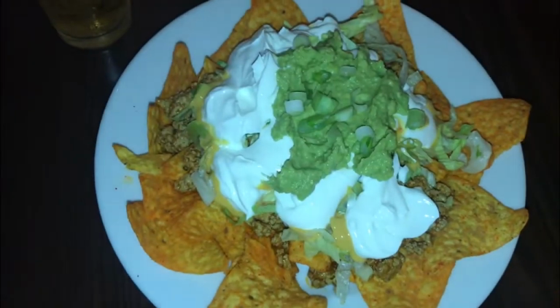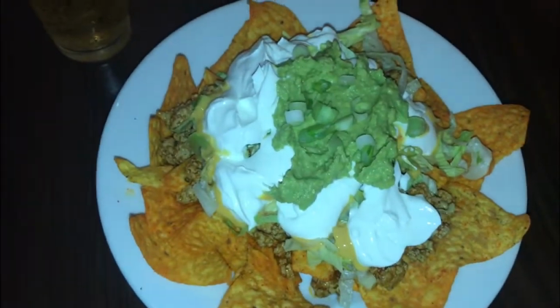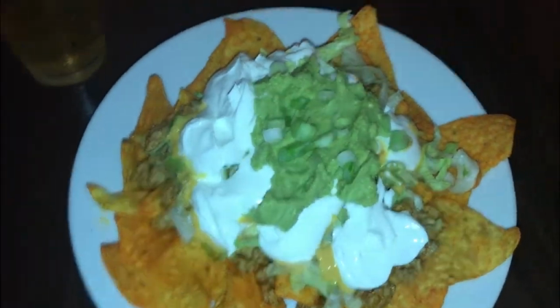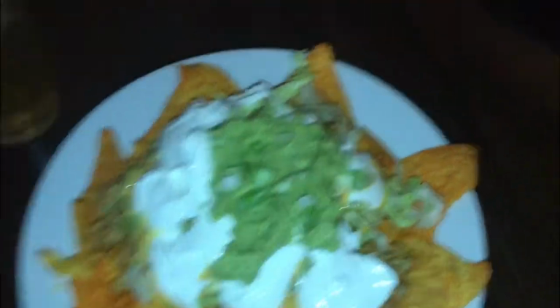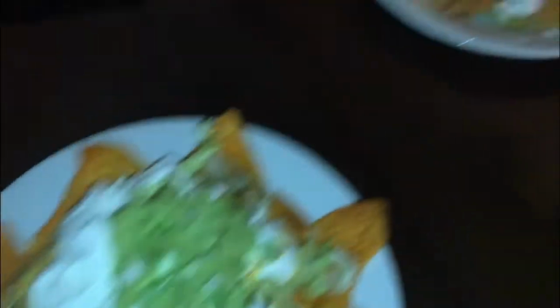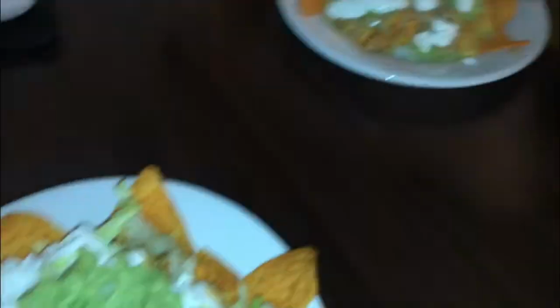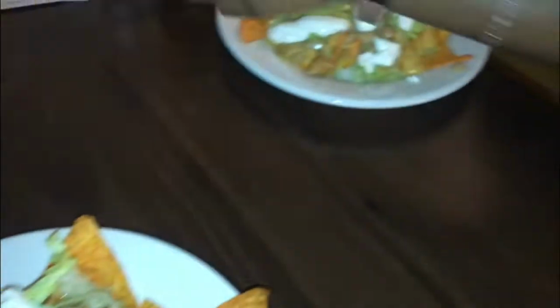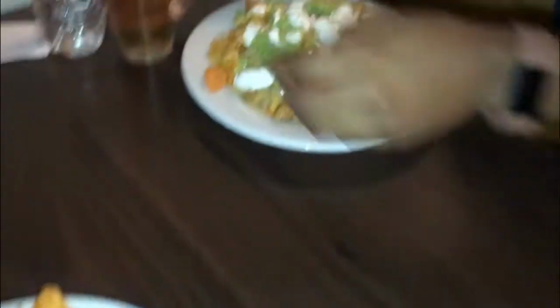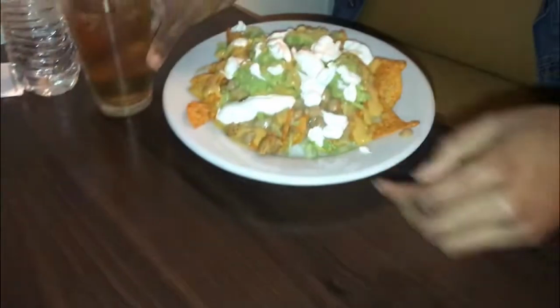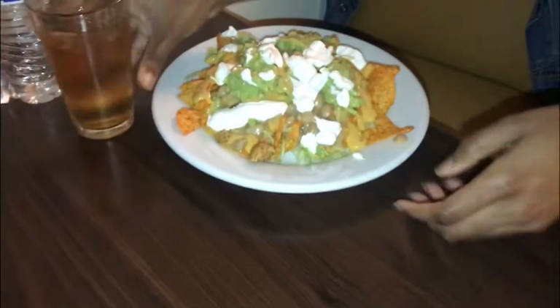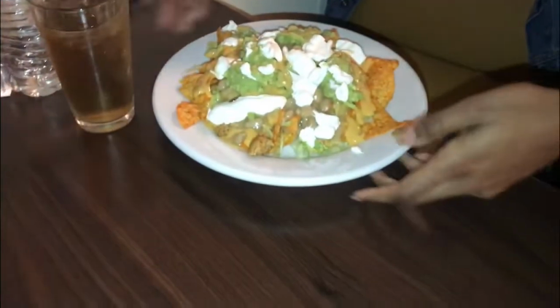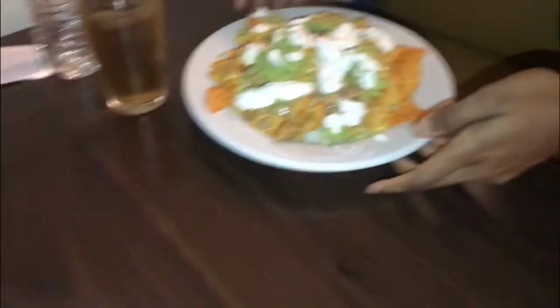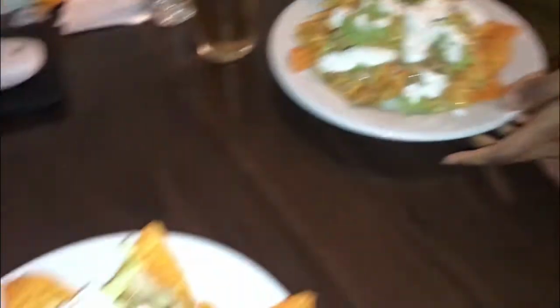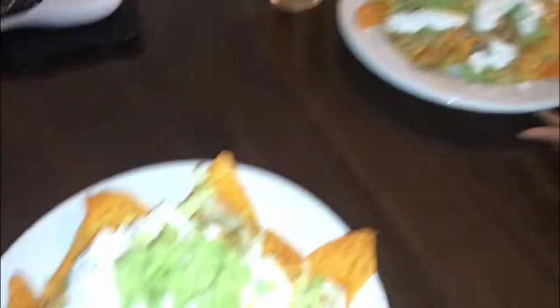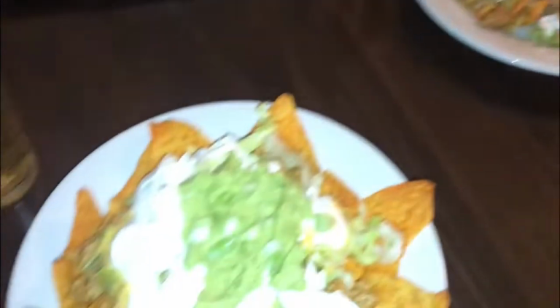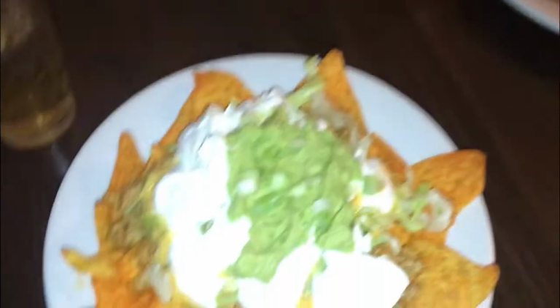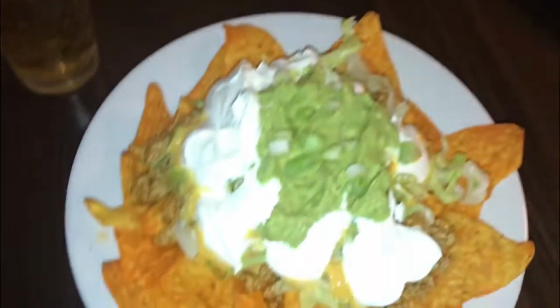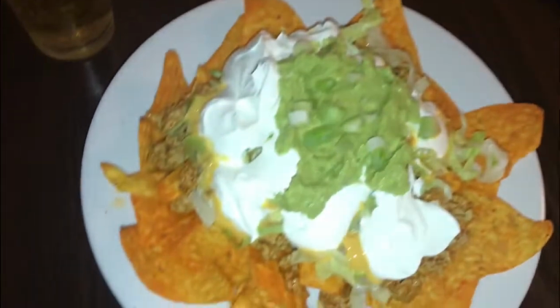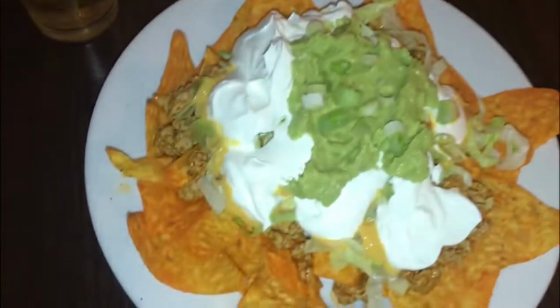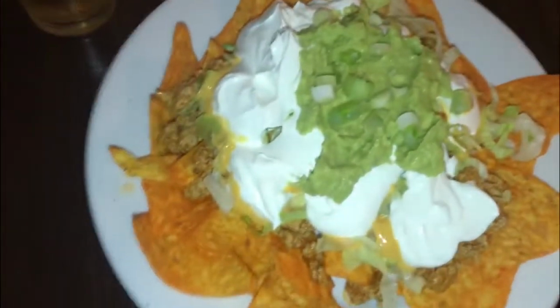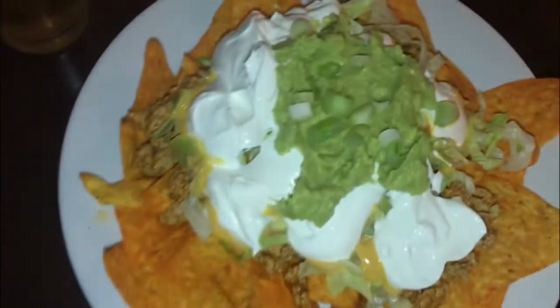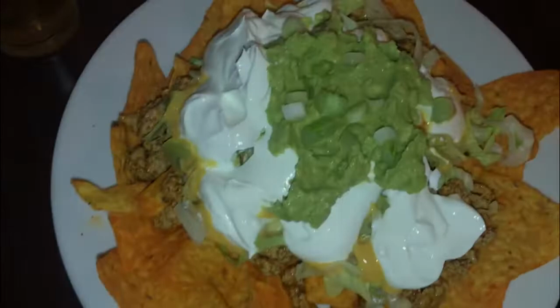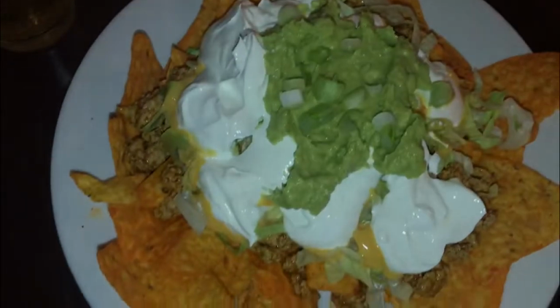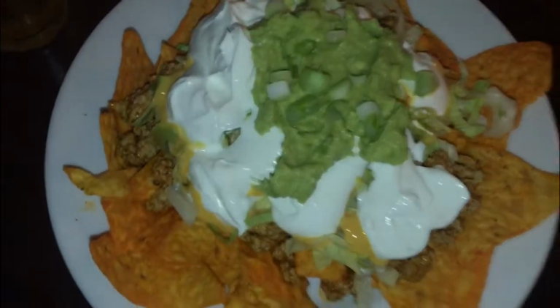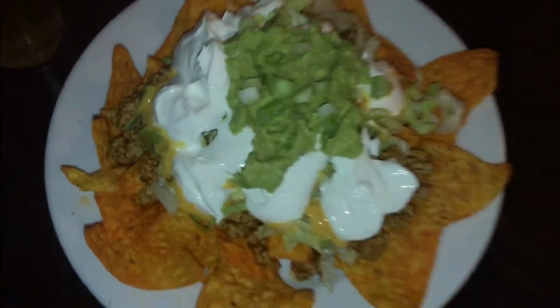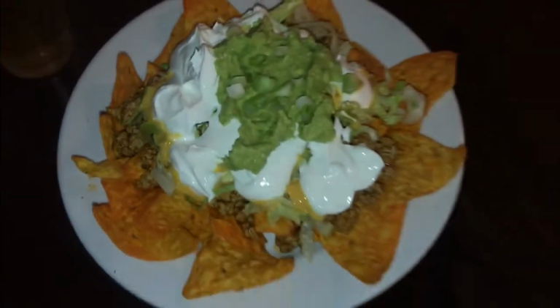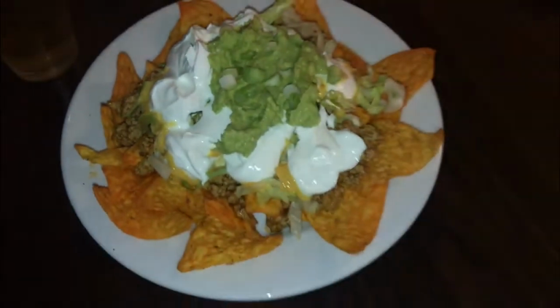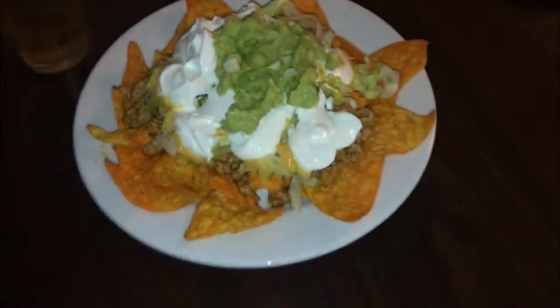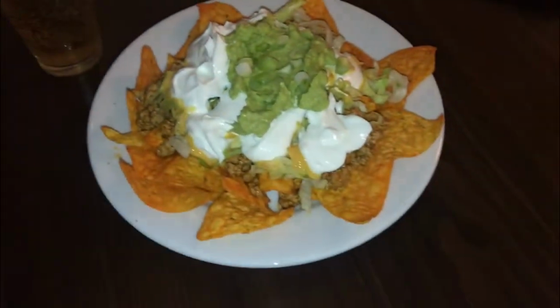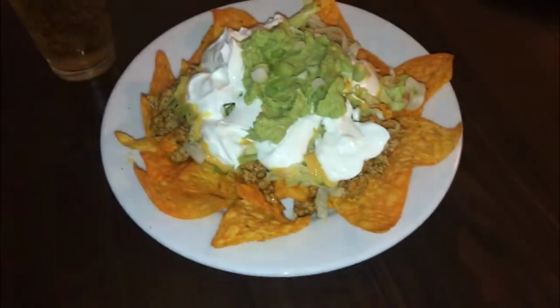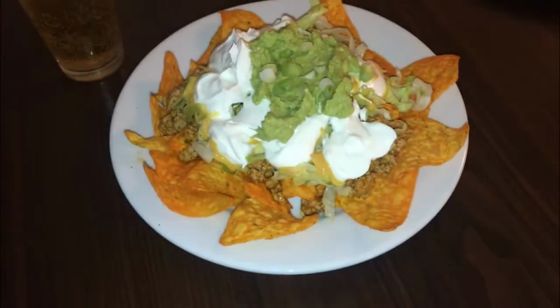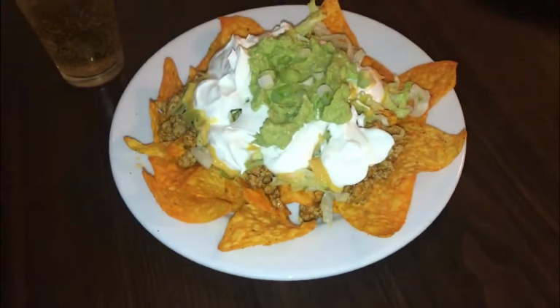Finally we have the finished product and honestly it was scrumptious. You should honestly cook it — try it for real.